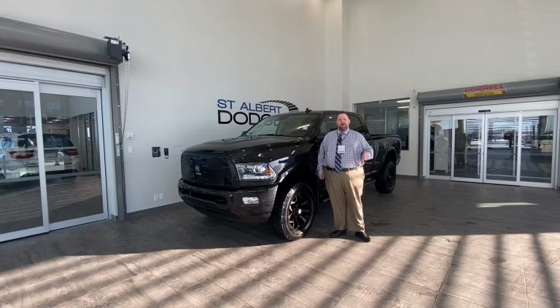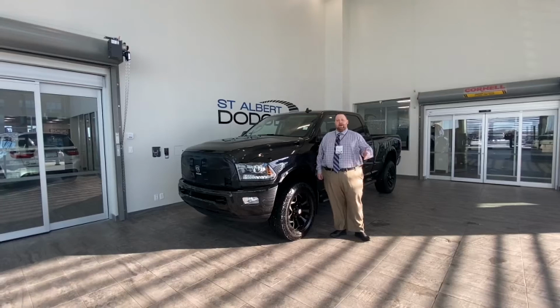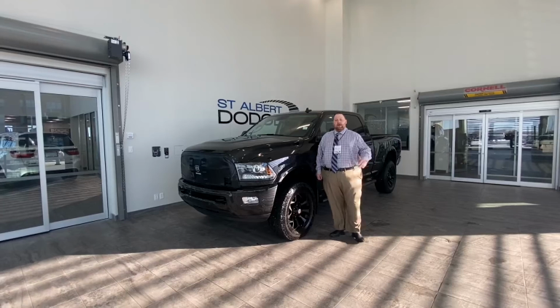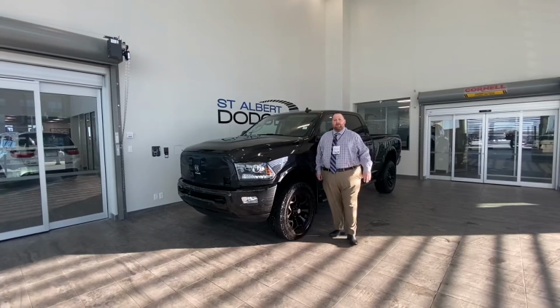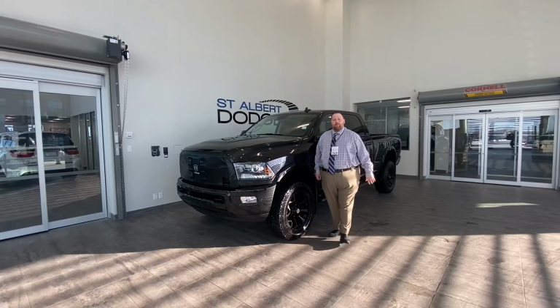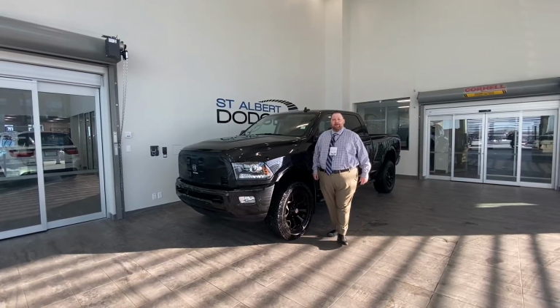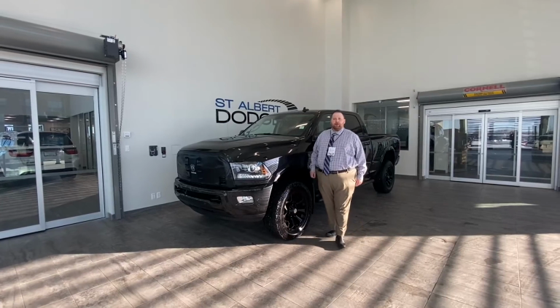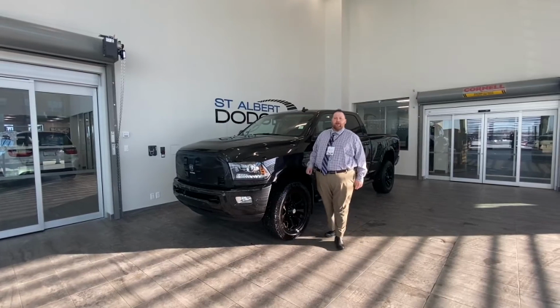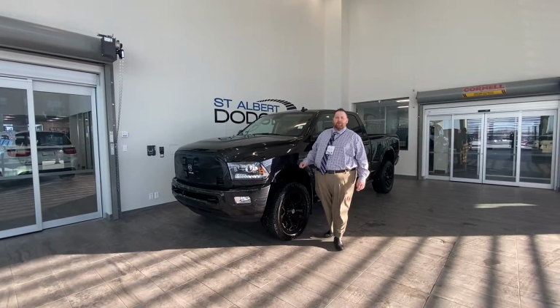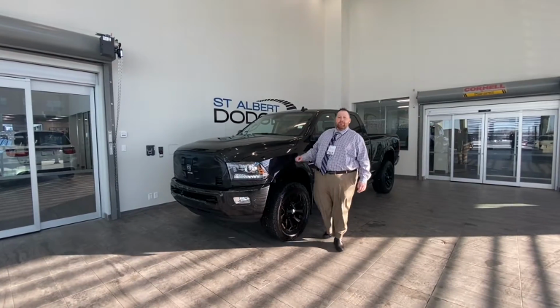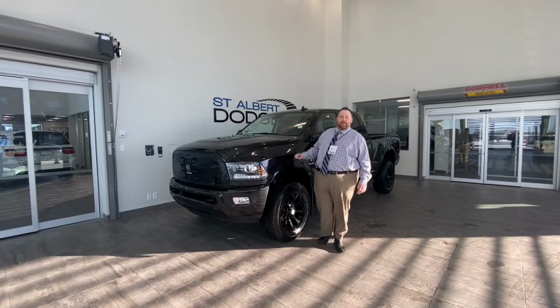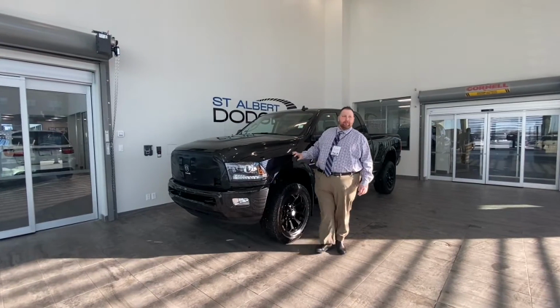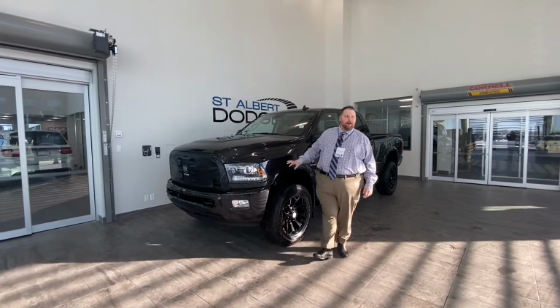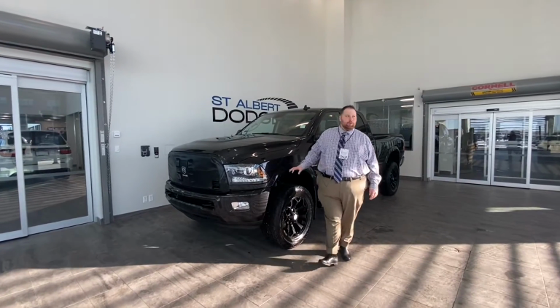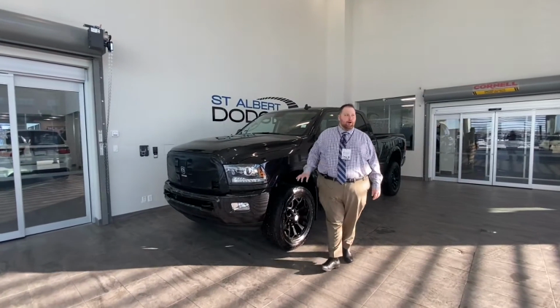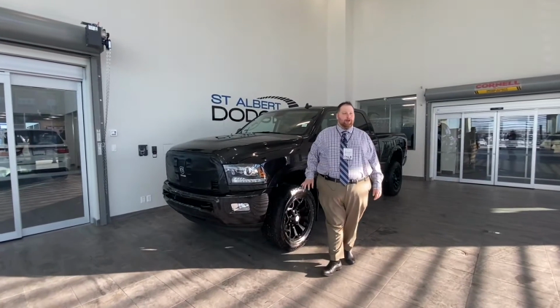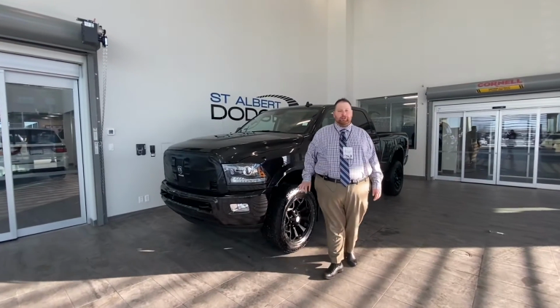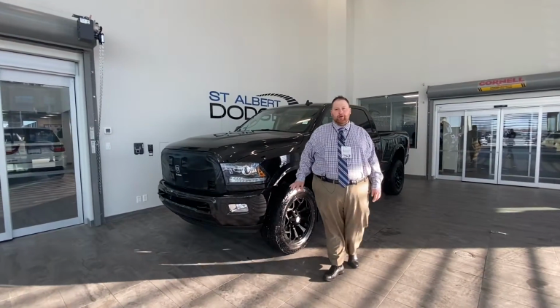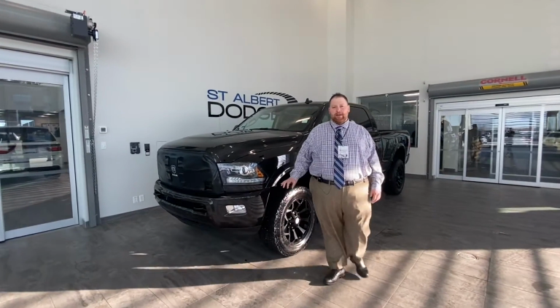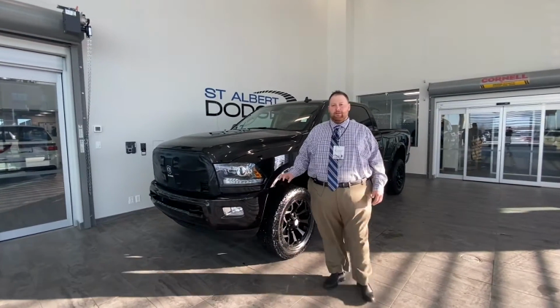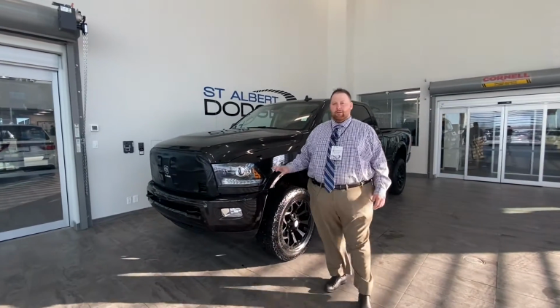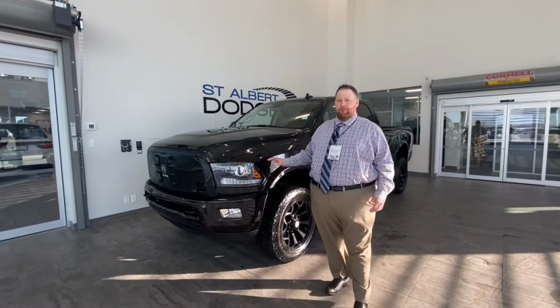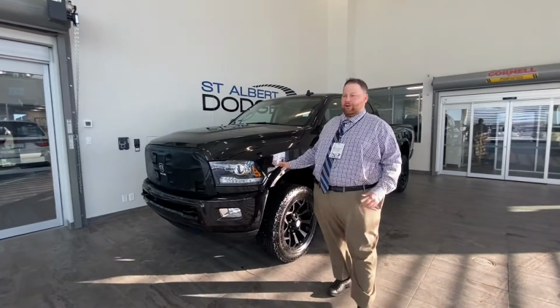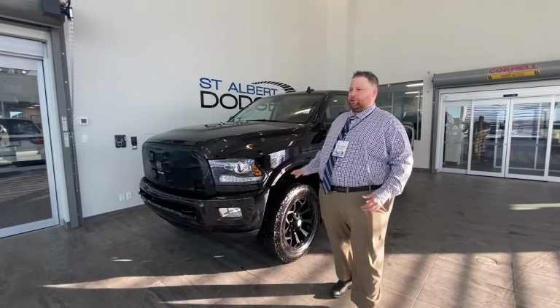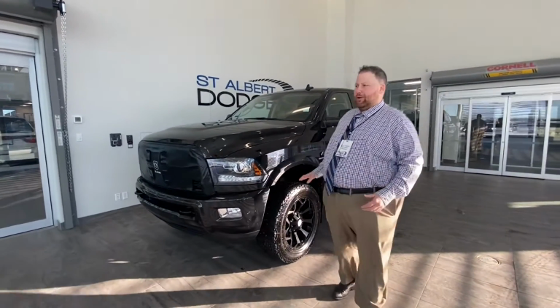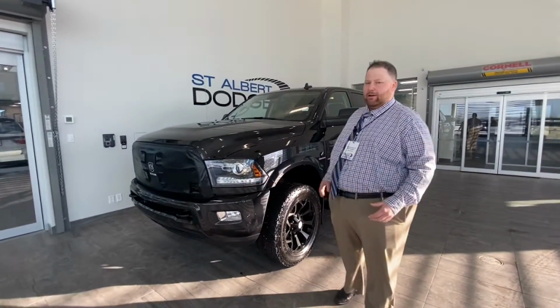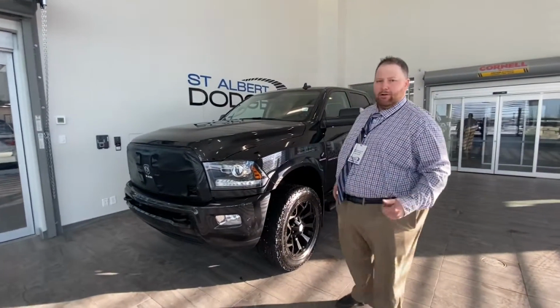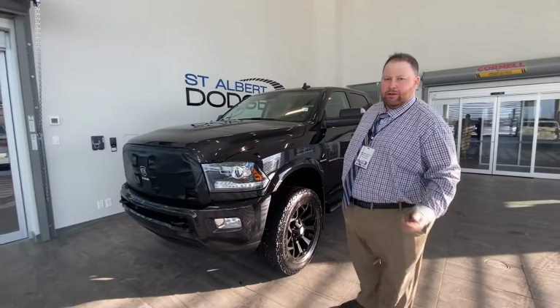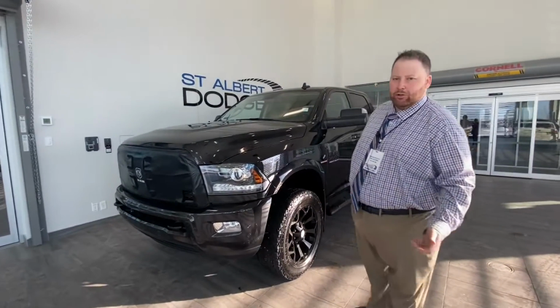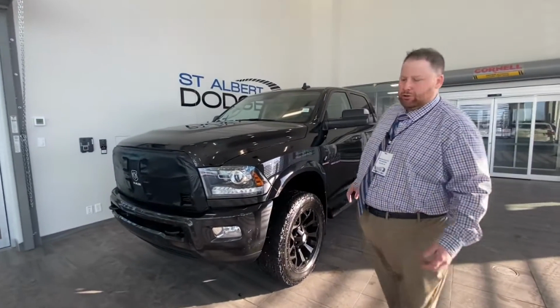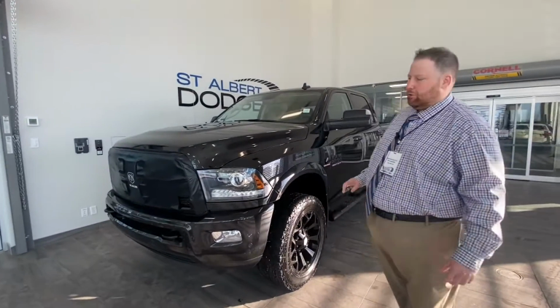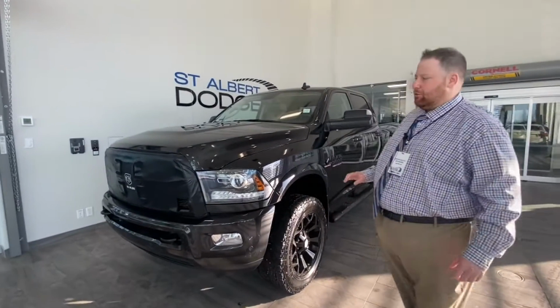Hey everybody, Jonathan Doucette, St. Albert Dodge, showcasing this fresh trade-in in our digital showroom.